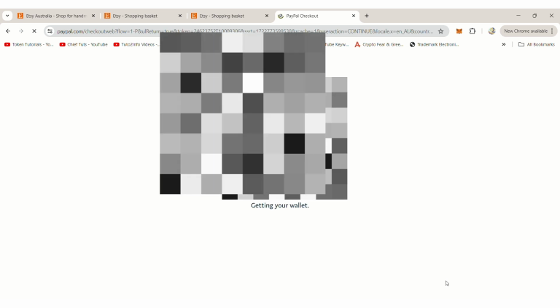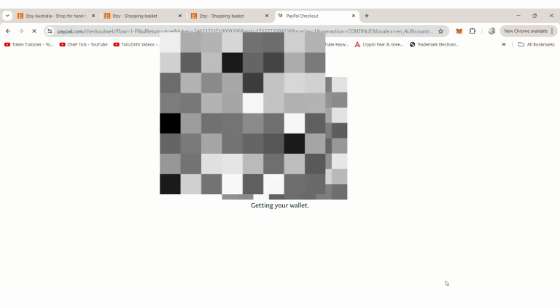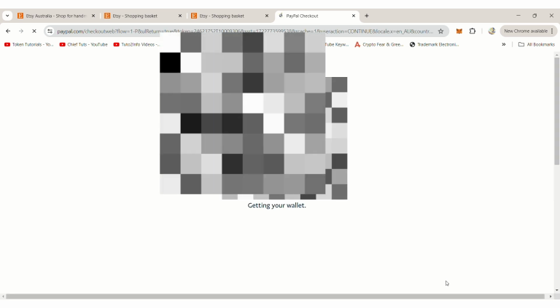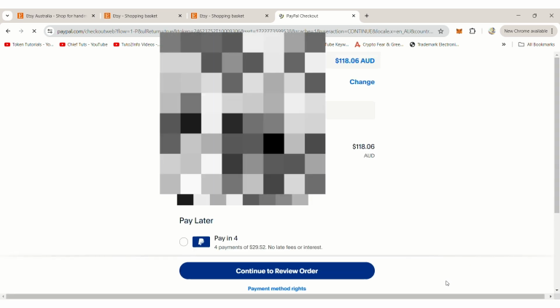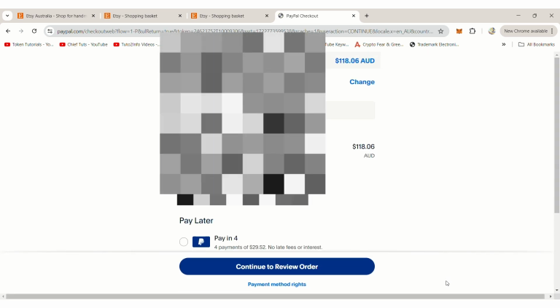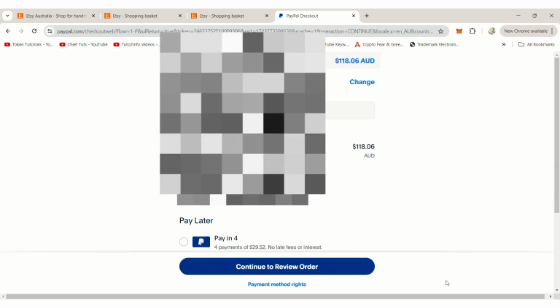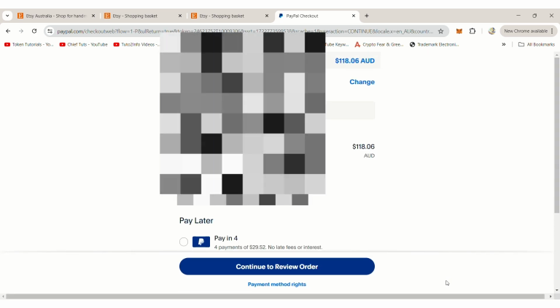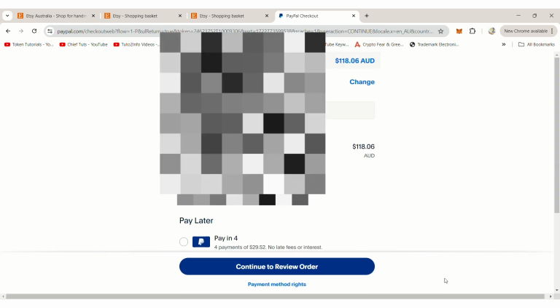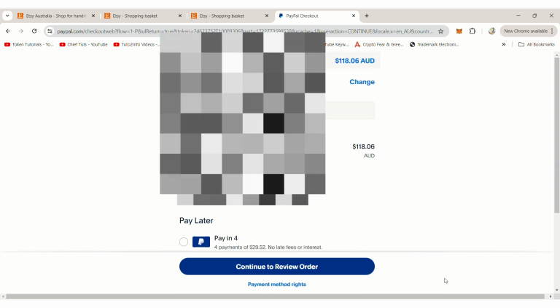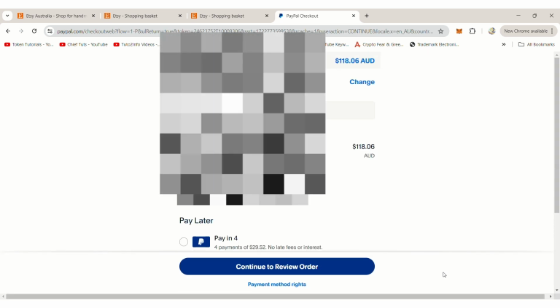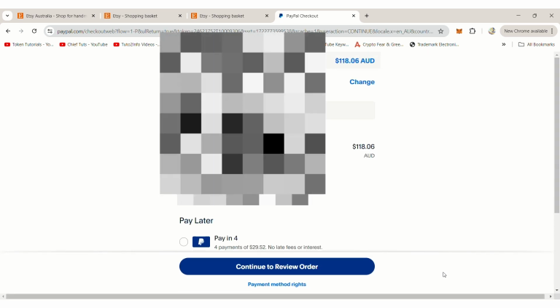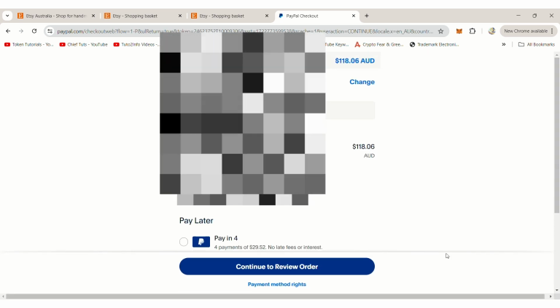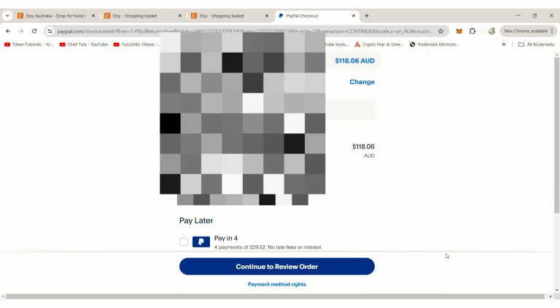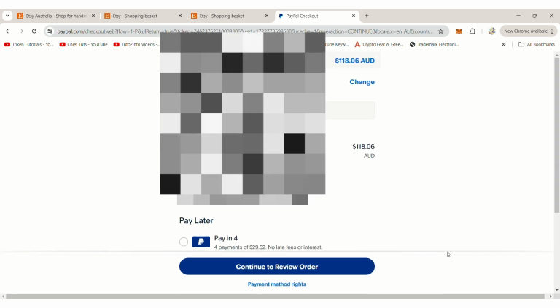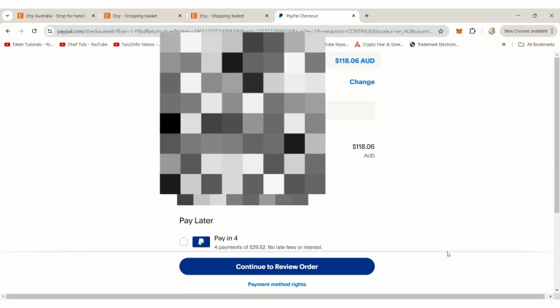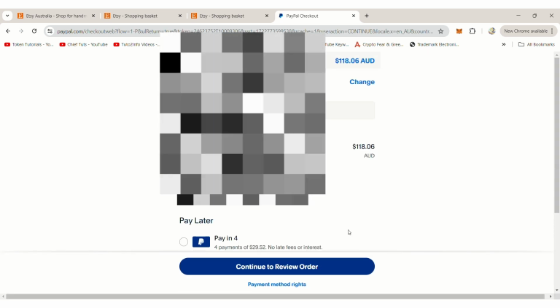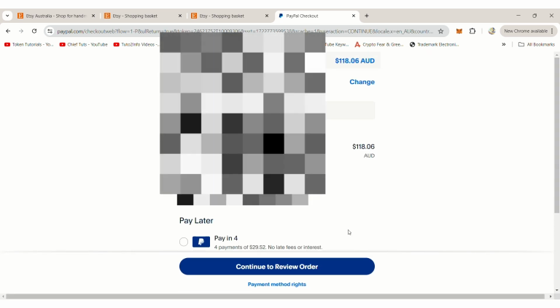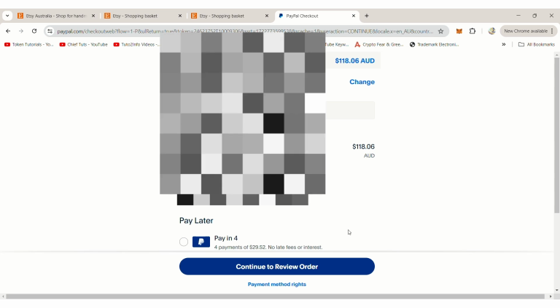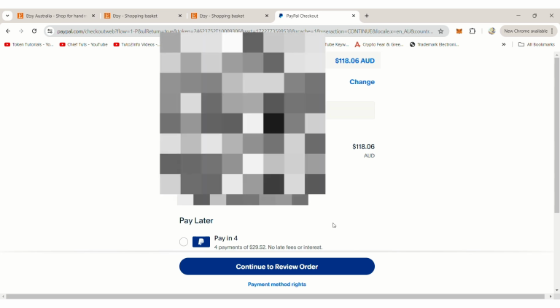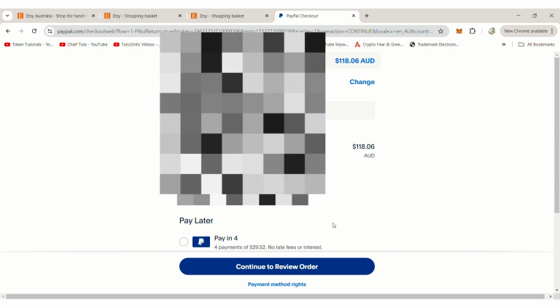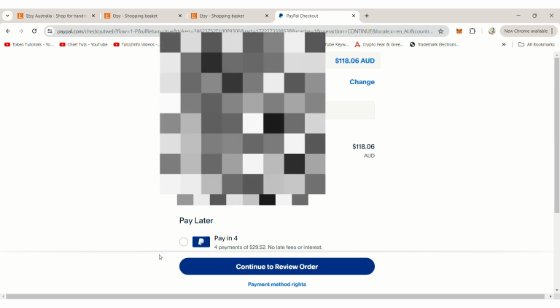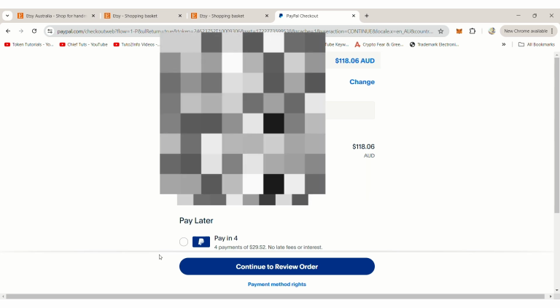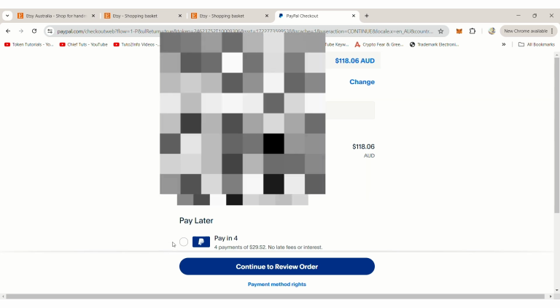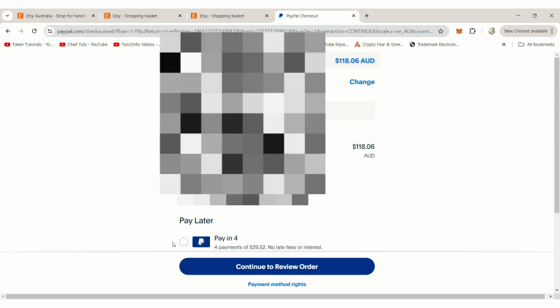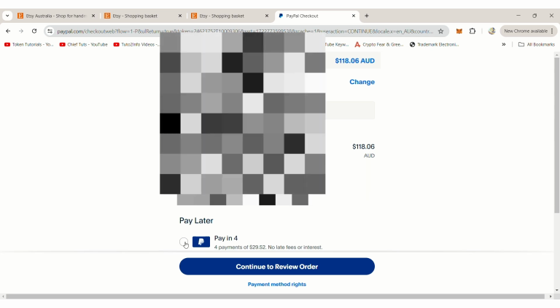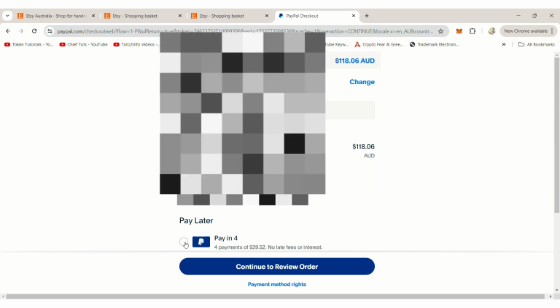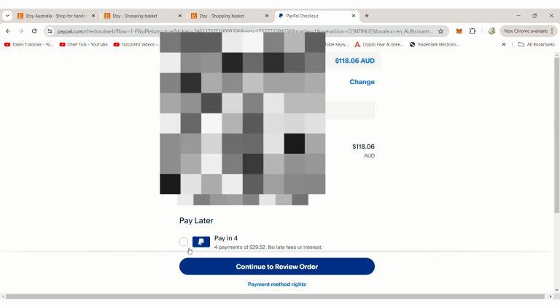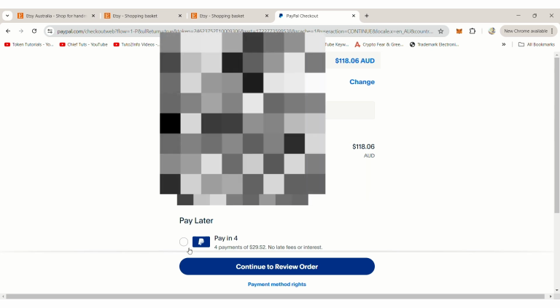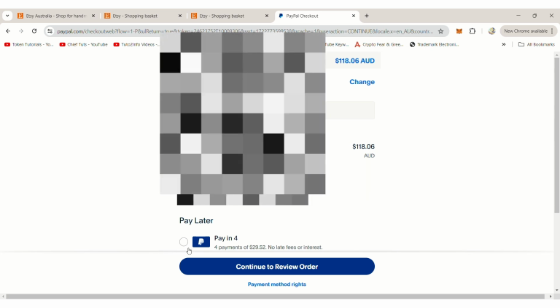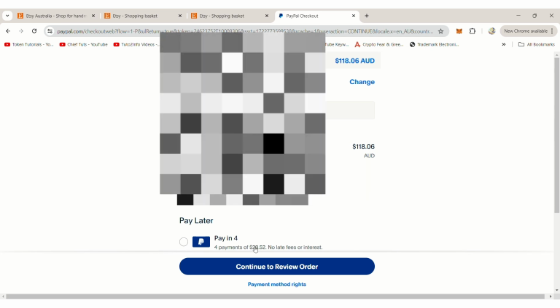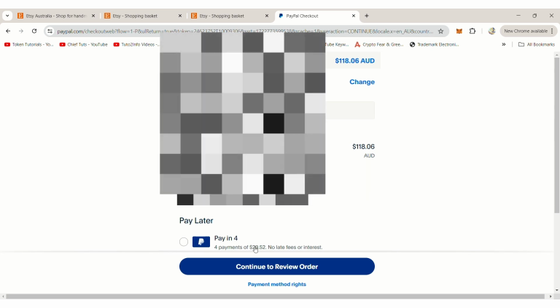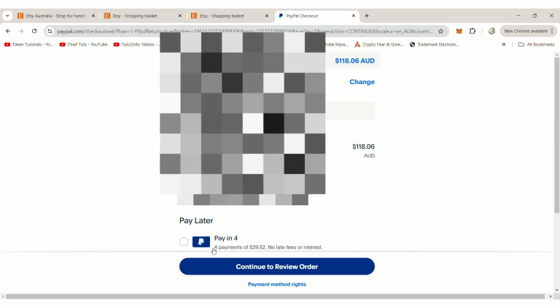As you can see, the total amount is $118, and I am eligible for the PayPal Pay-in-4 Pay Later option for this purchase.